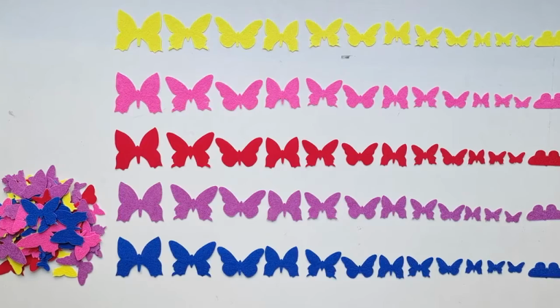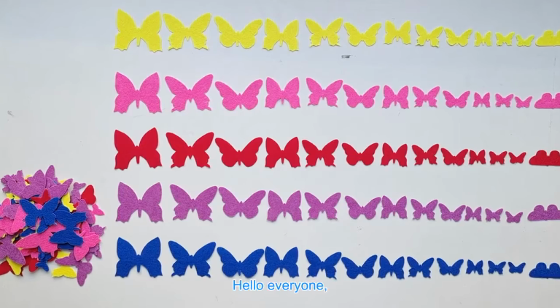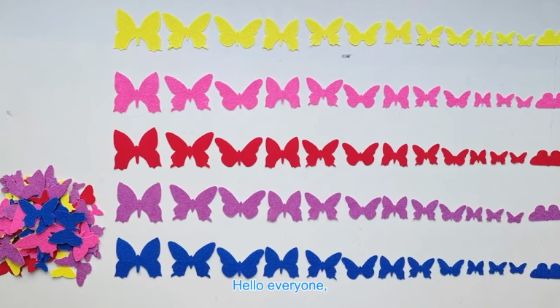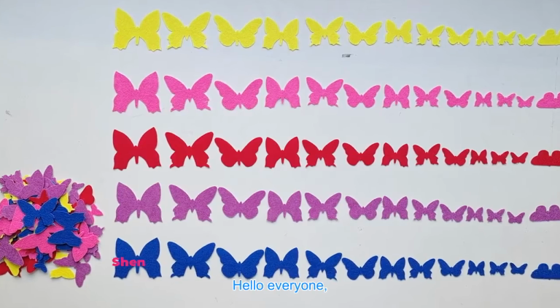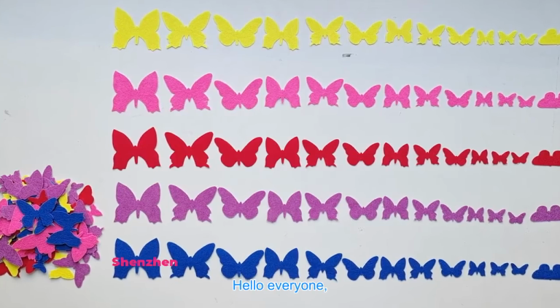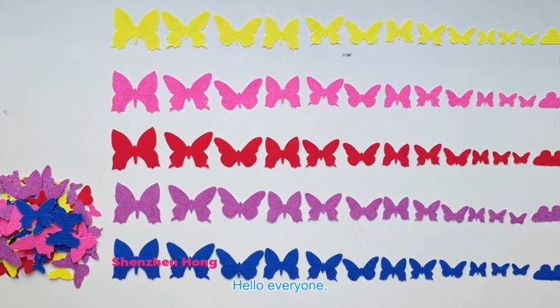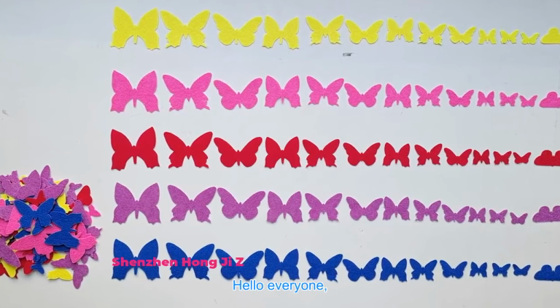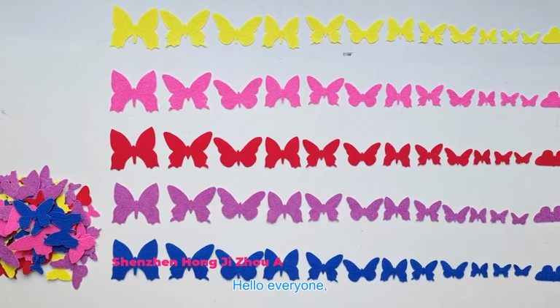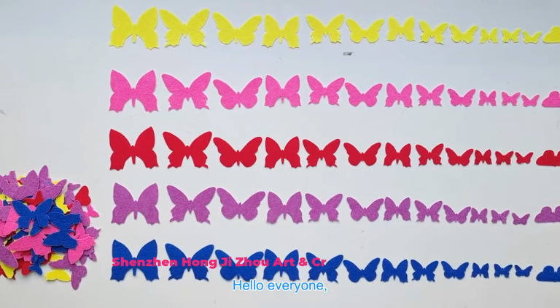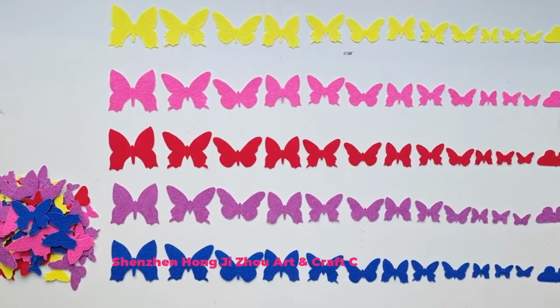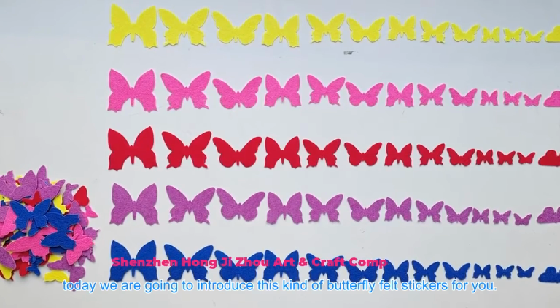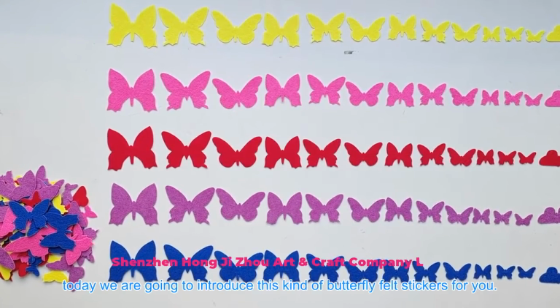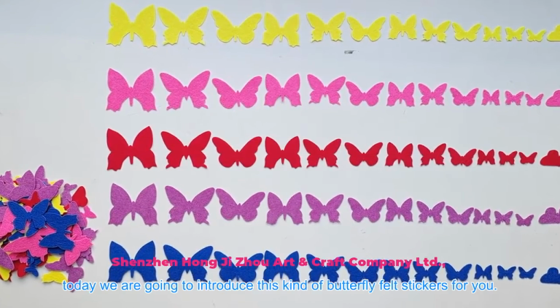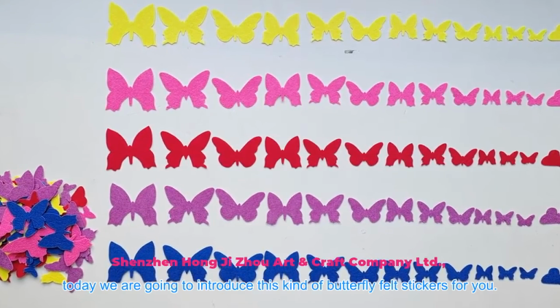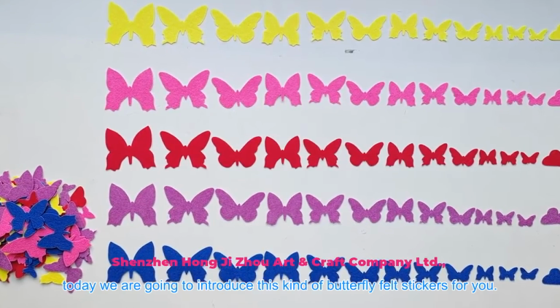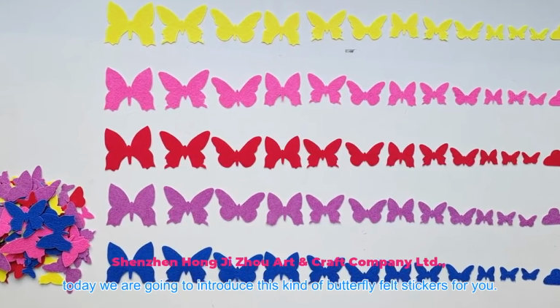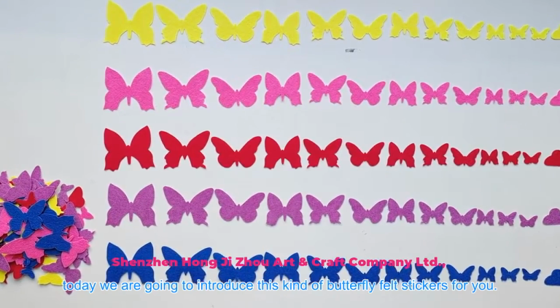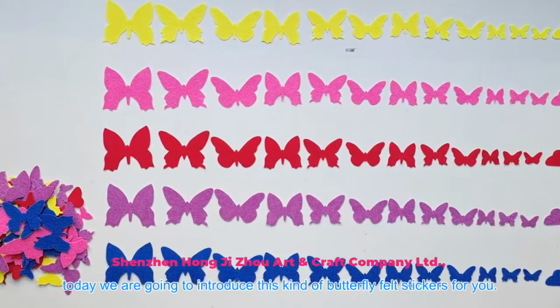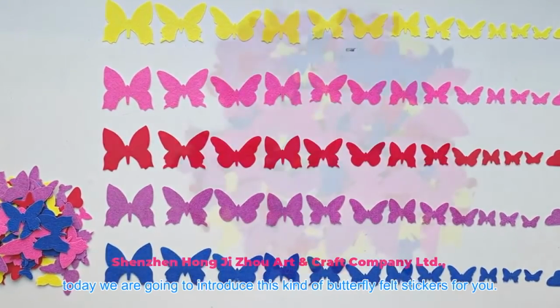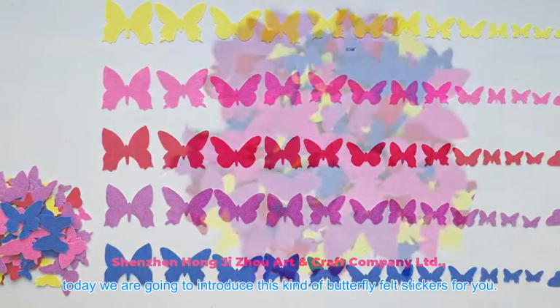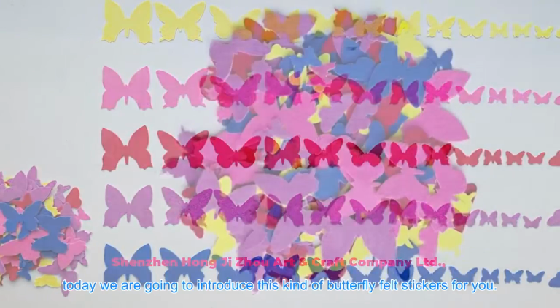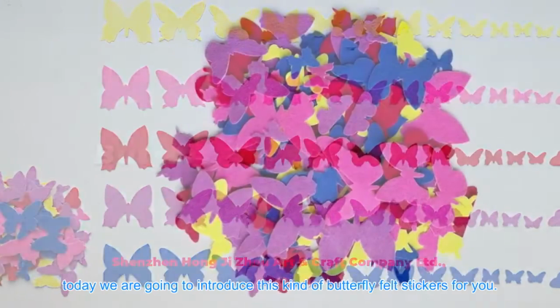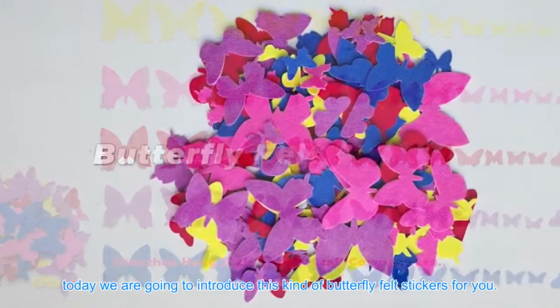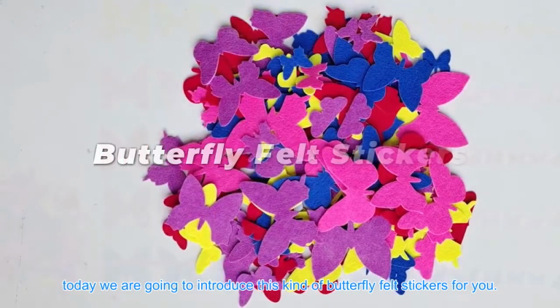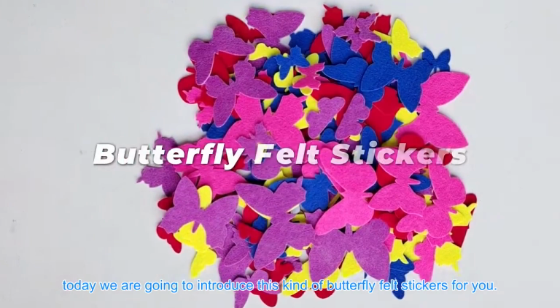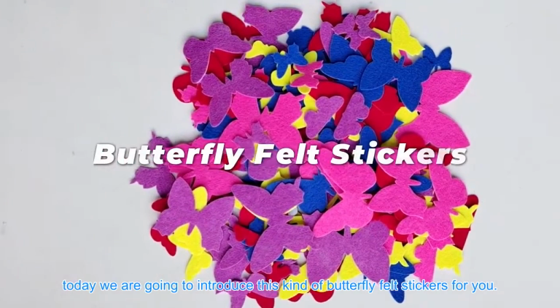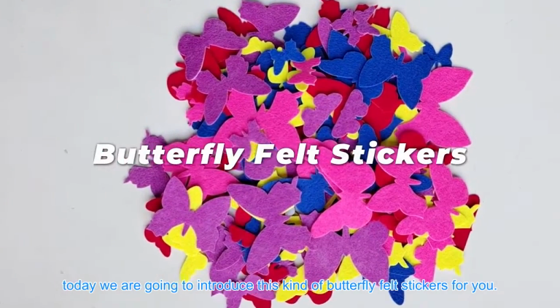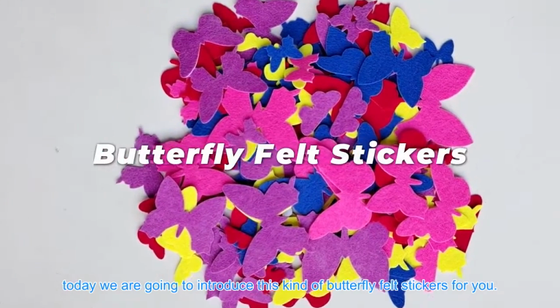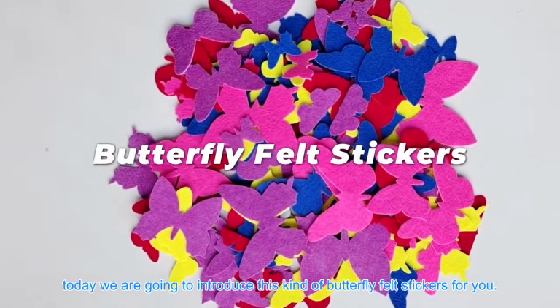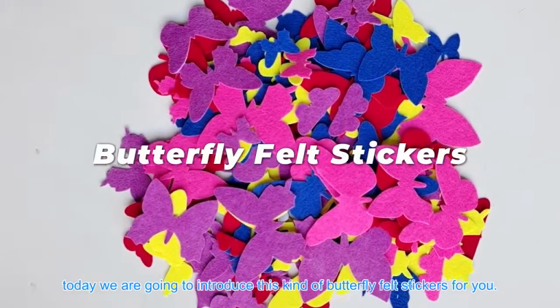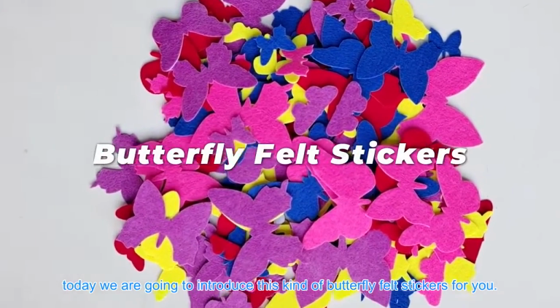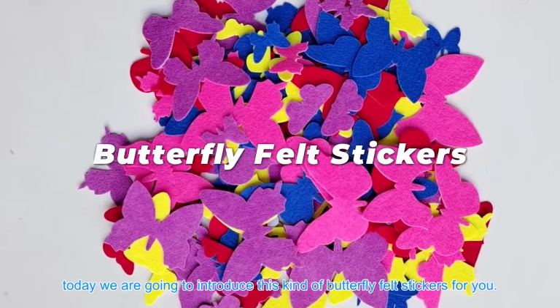Hello everyone! Today we are going to introduce this kind of Butterfly Felt Stickers for you.